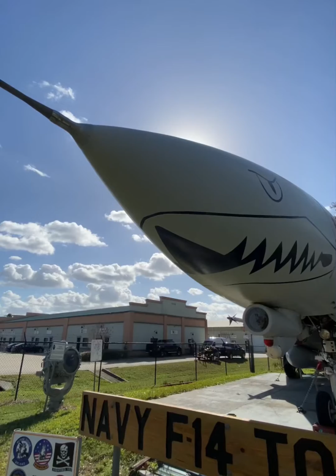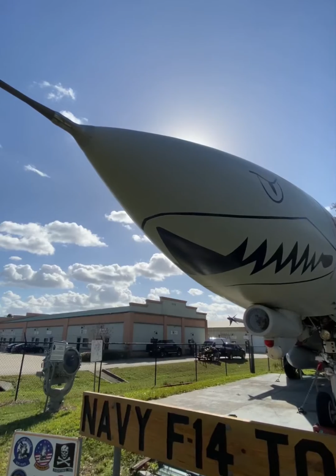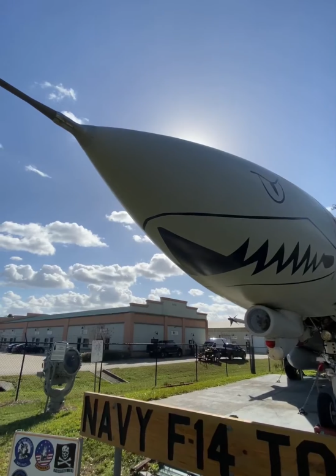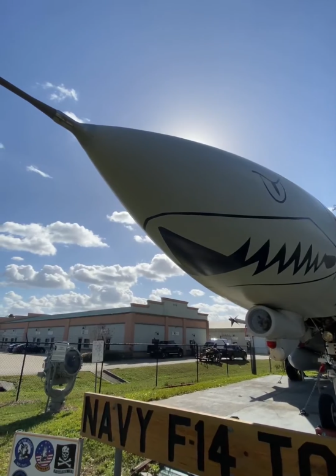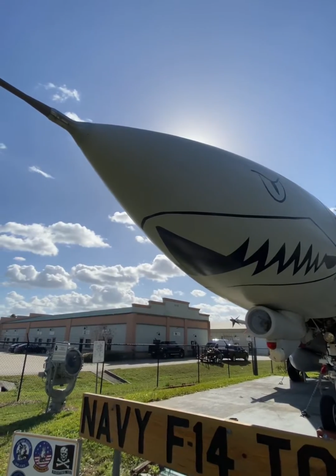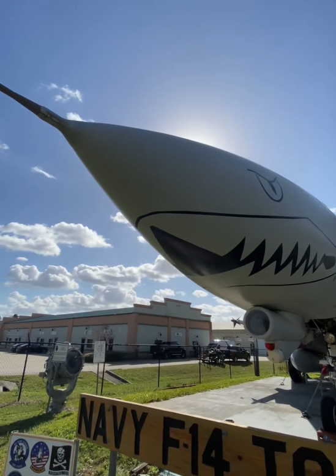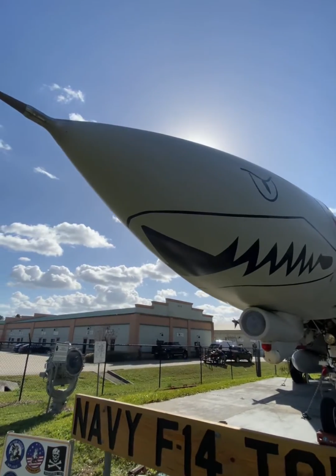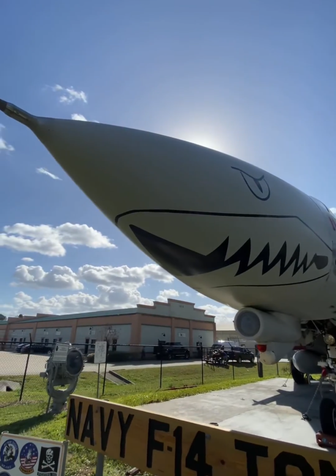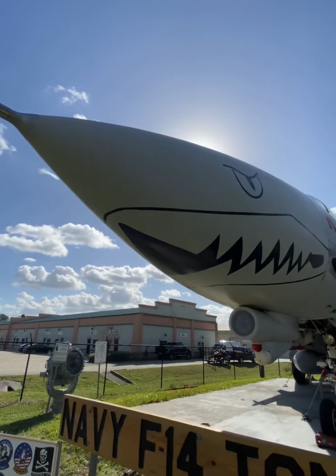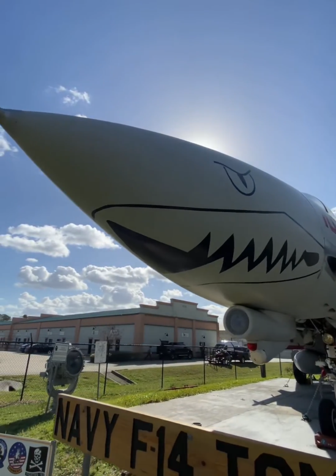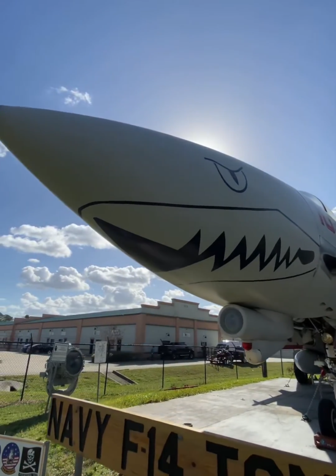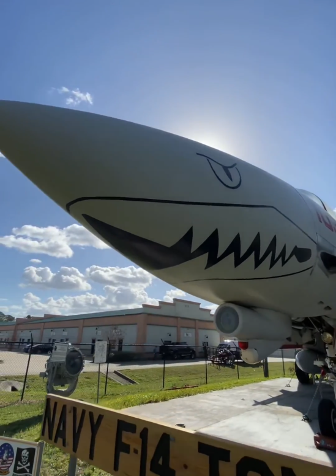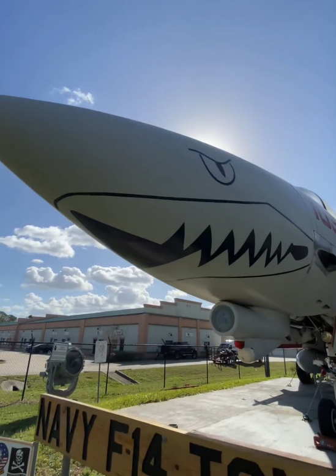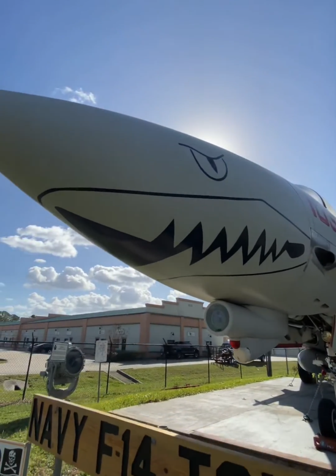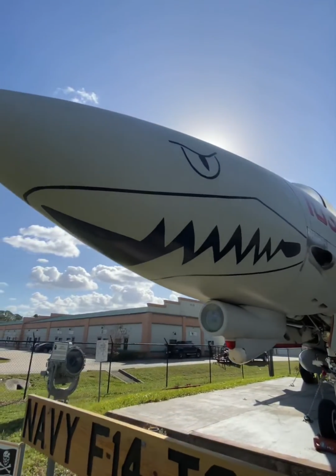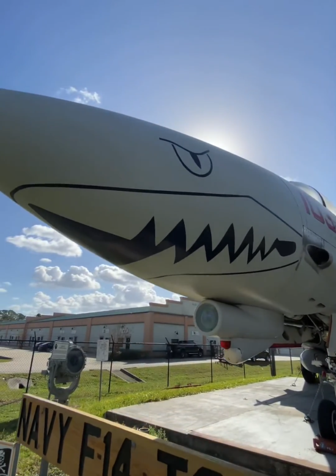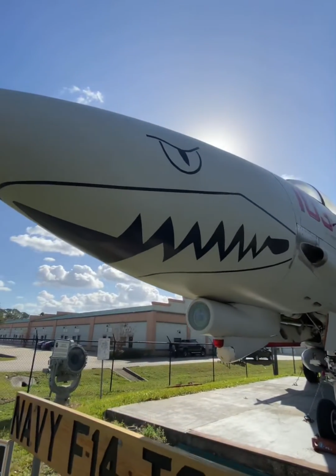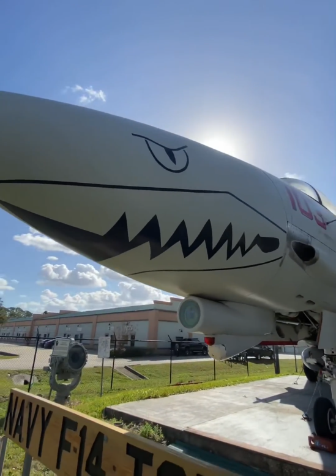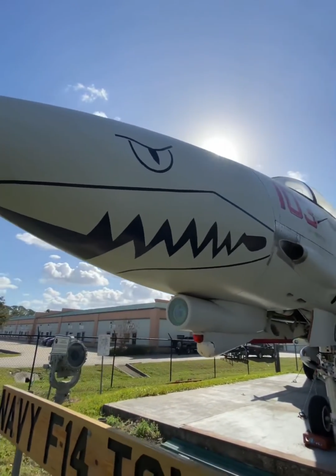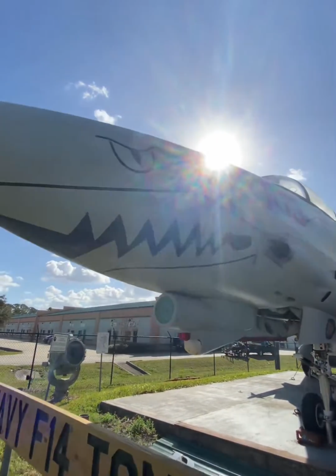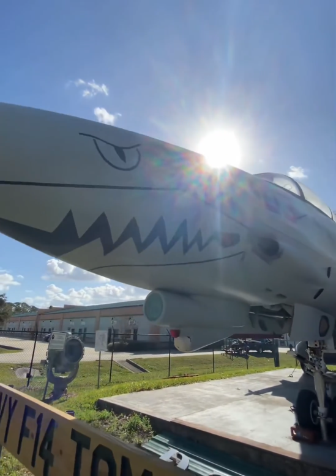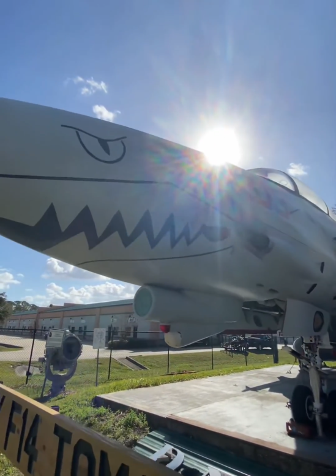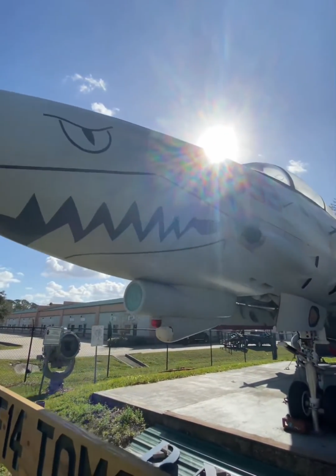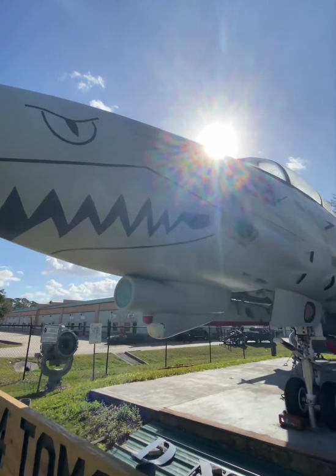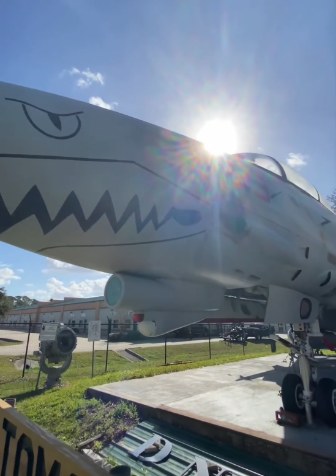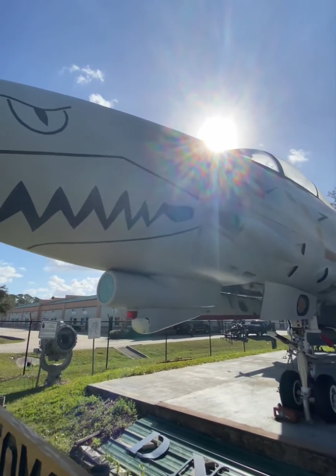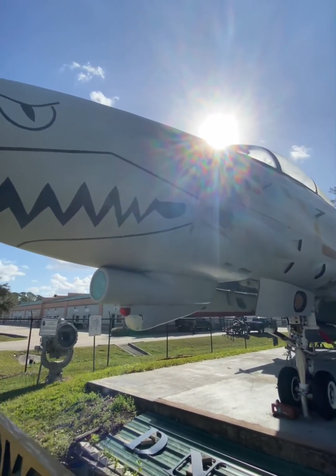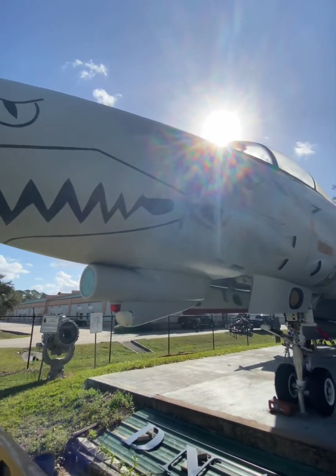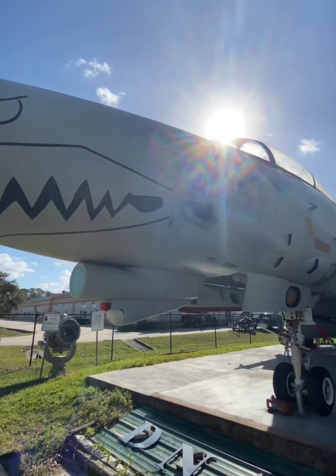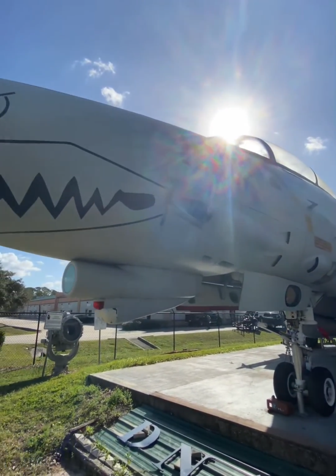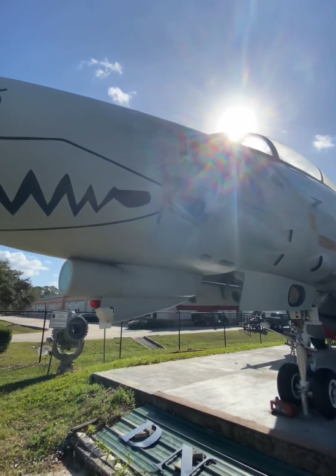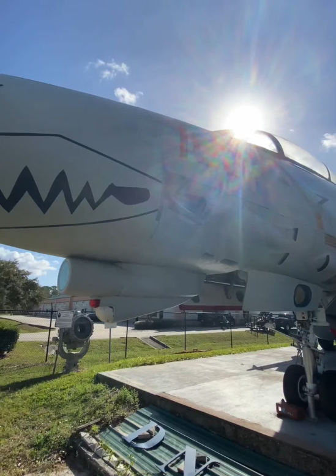This is an F-14B Tomcat, and I'm going to talk about how the Tomcat became known as the Bombcat.